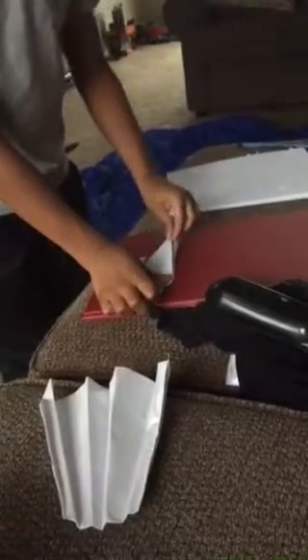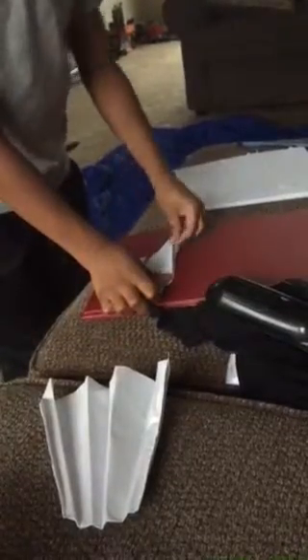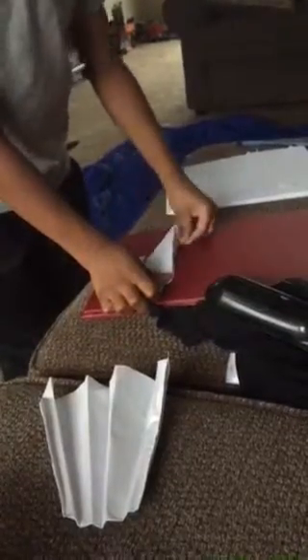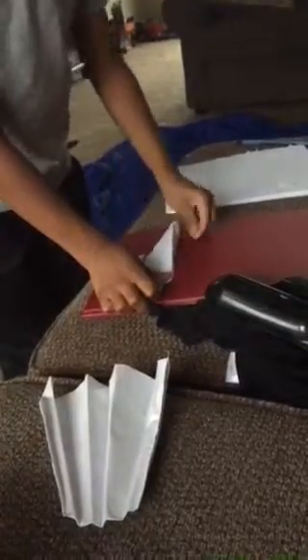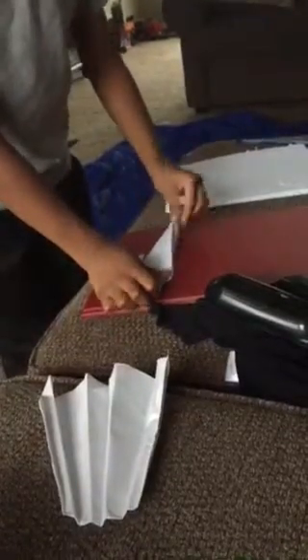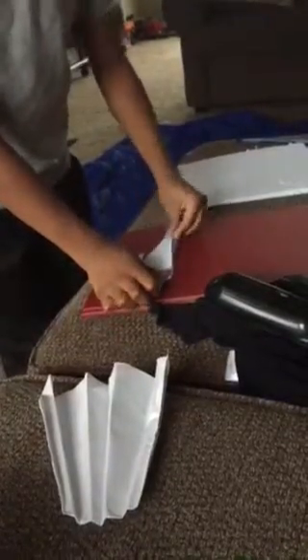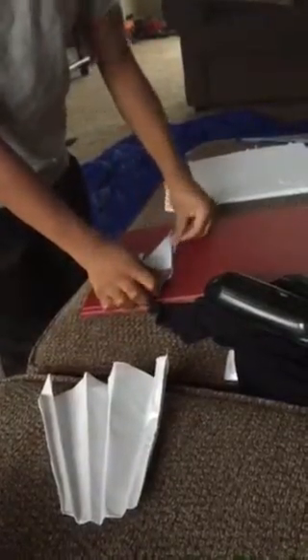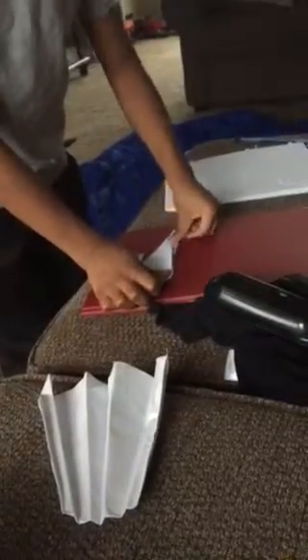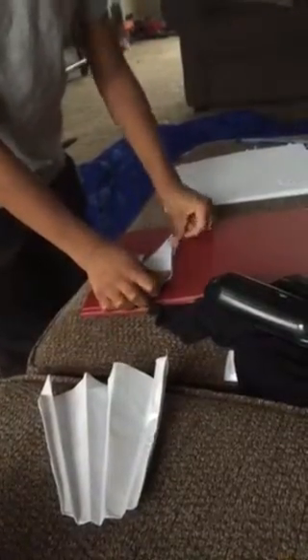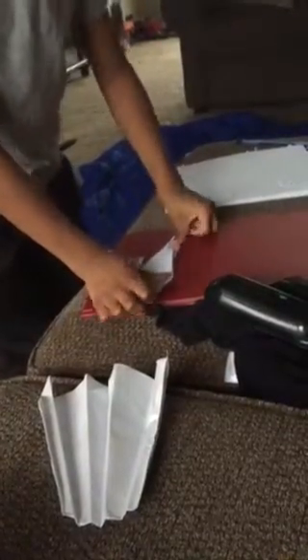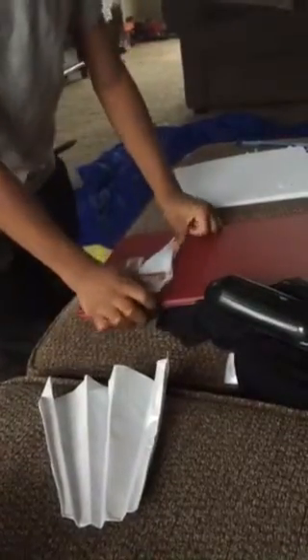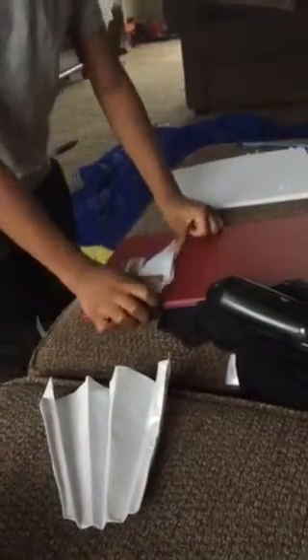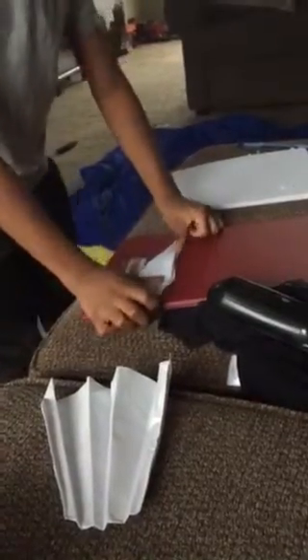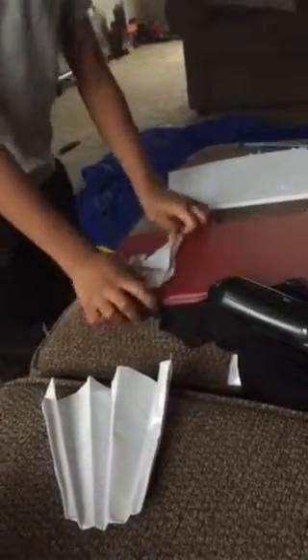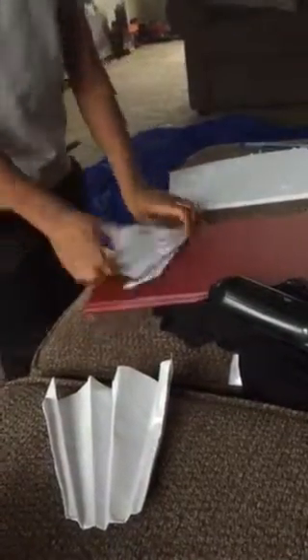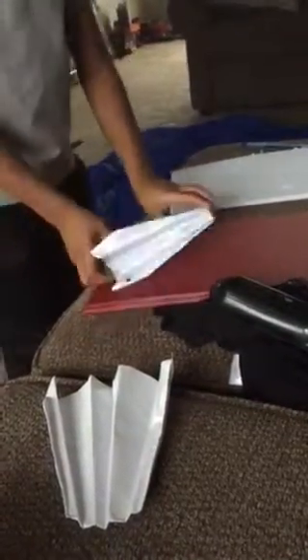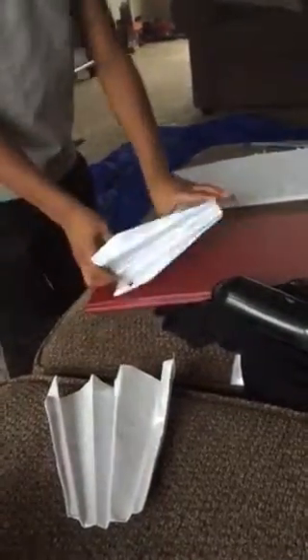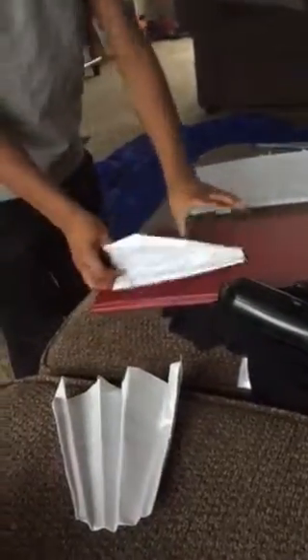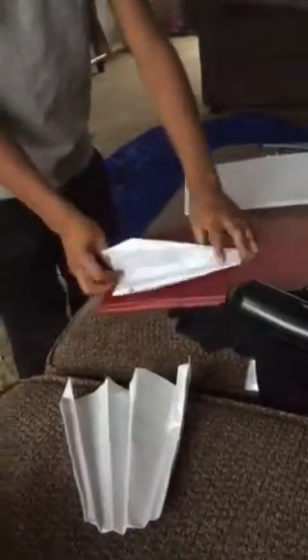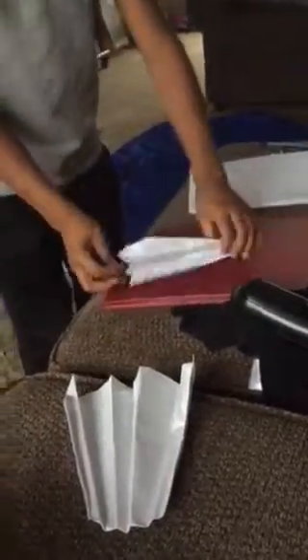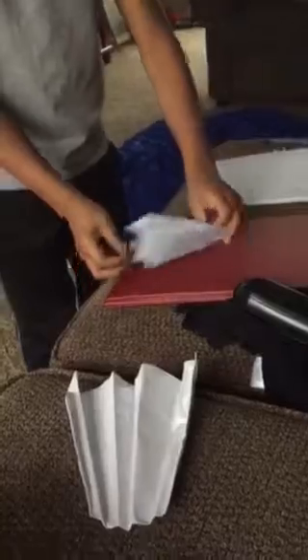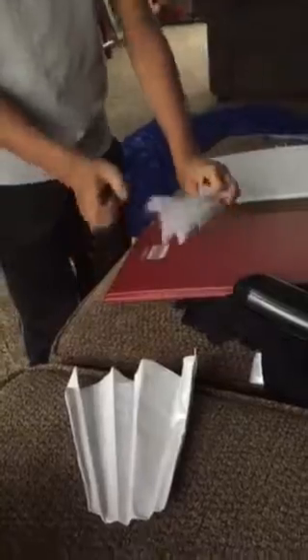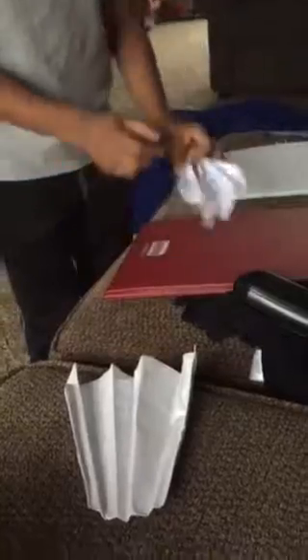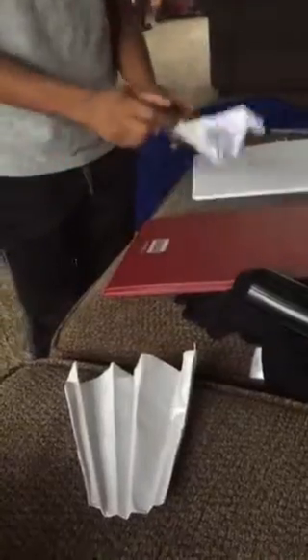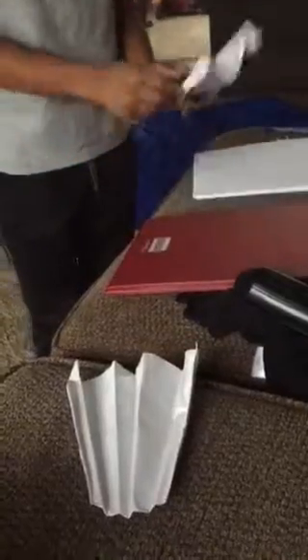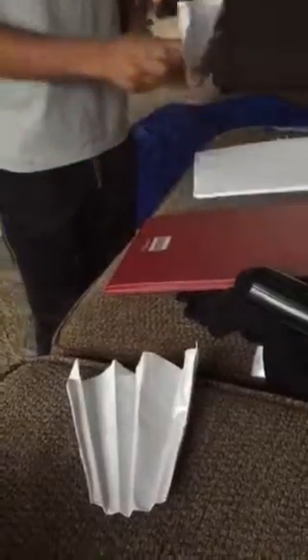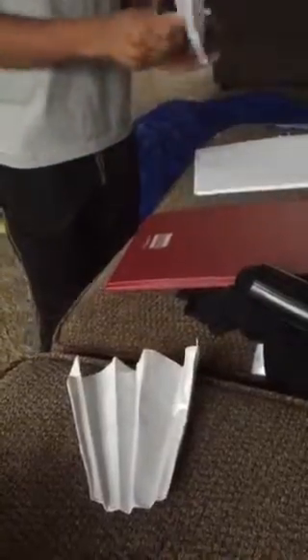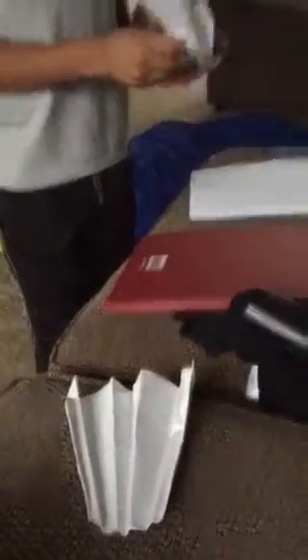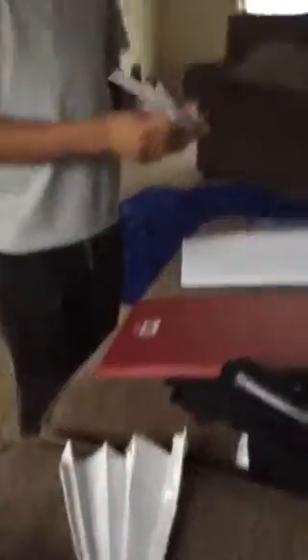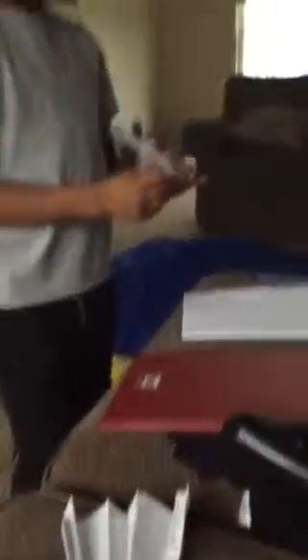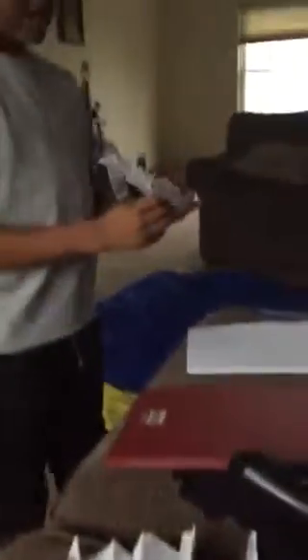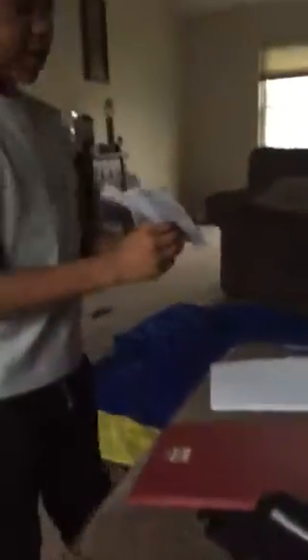And this is how you hold it. And this is how you fly it.